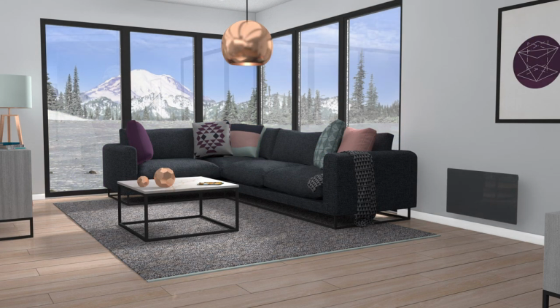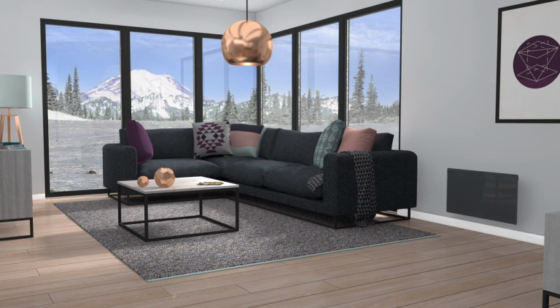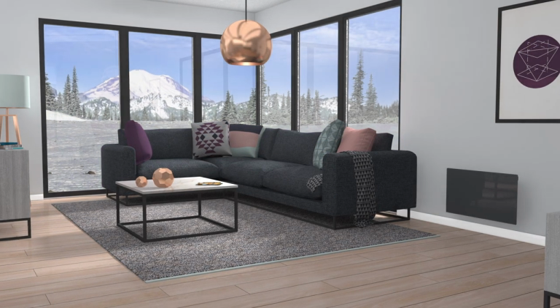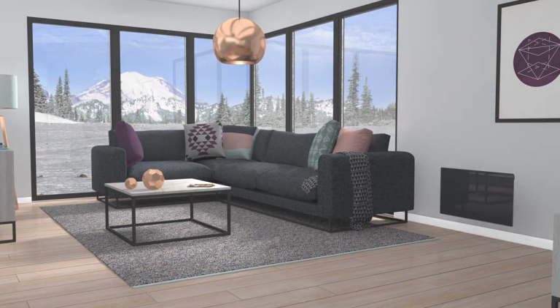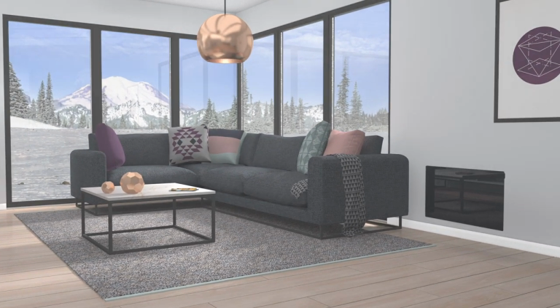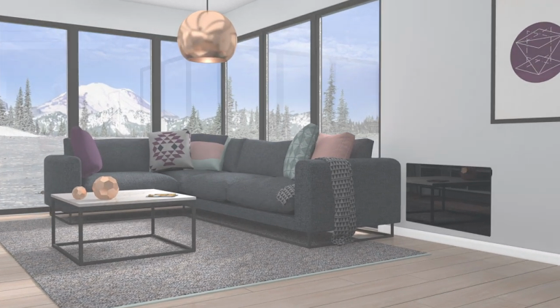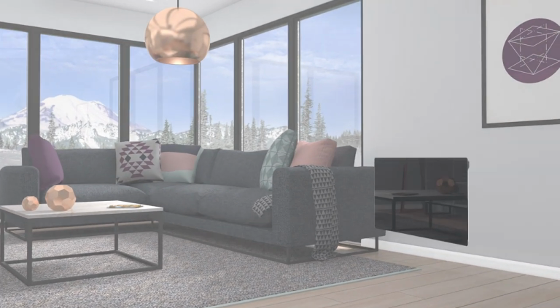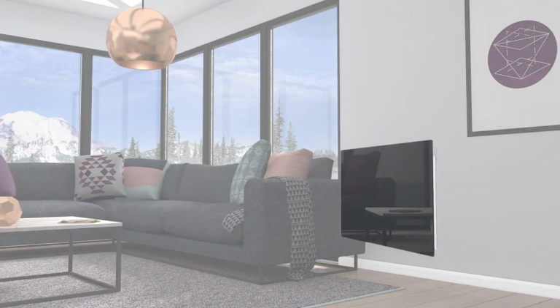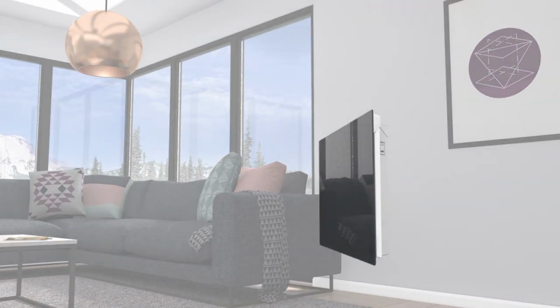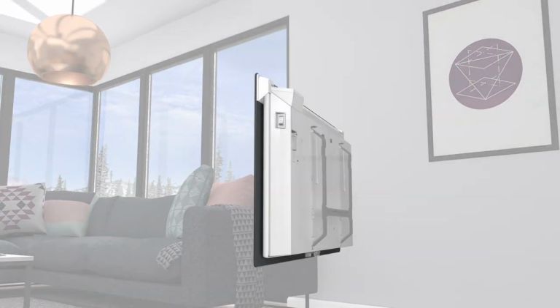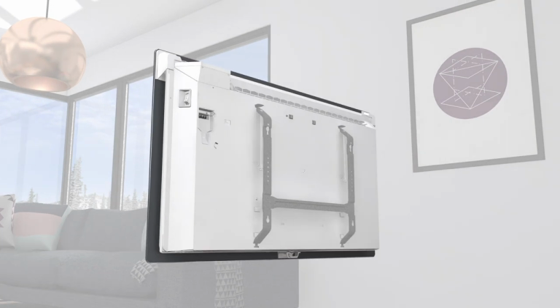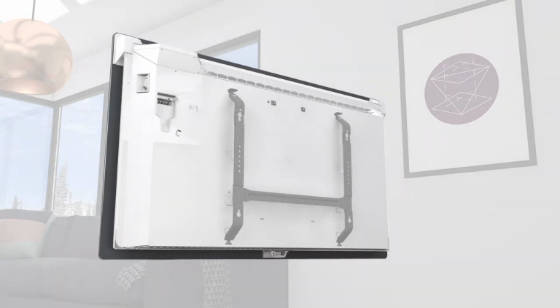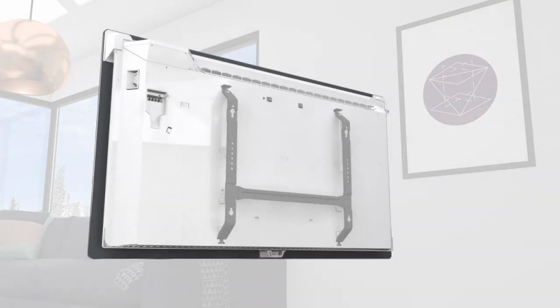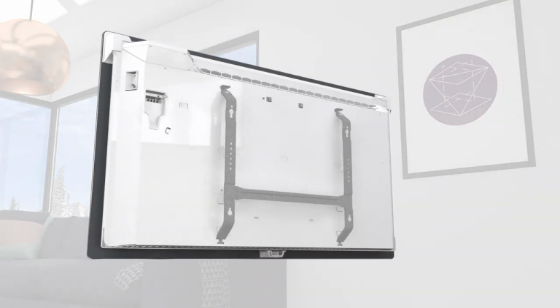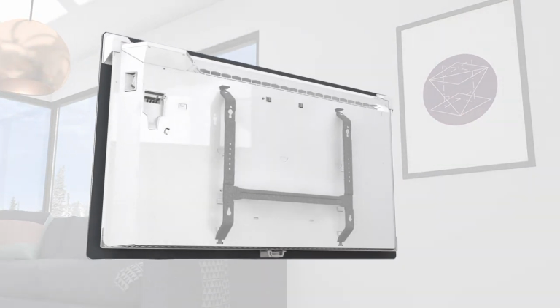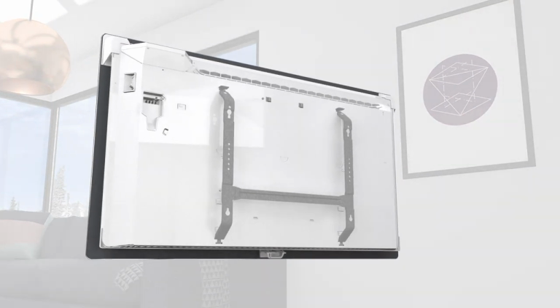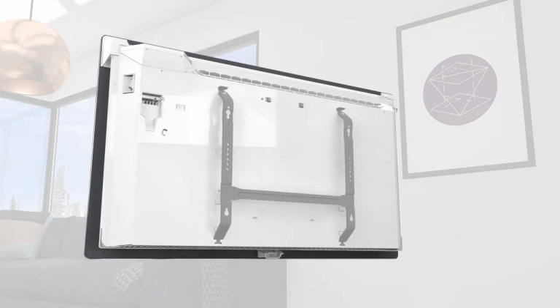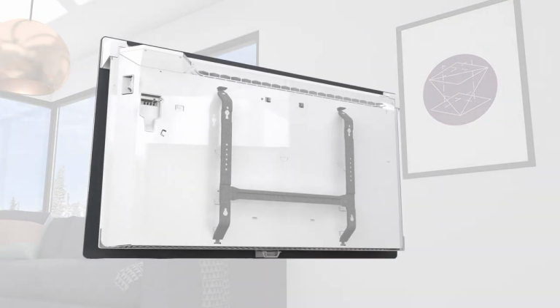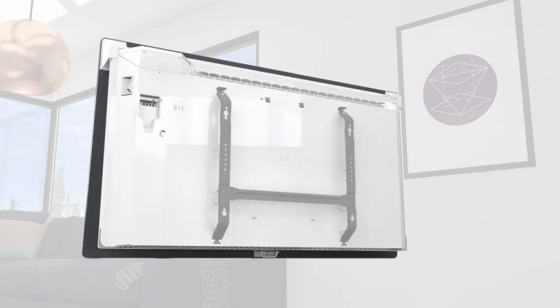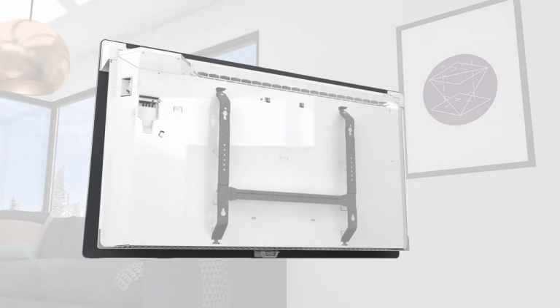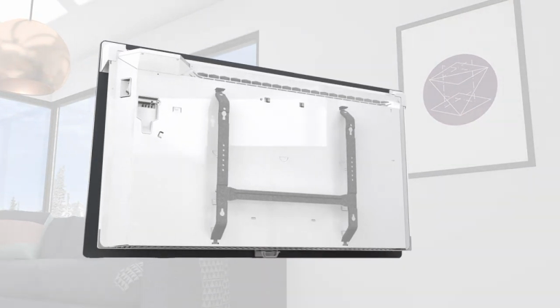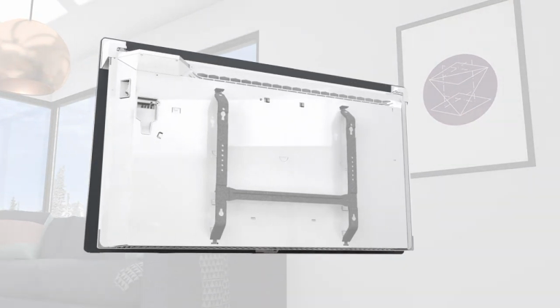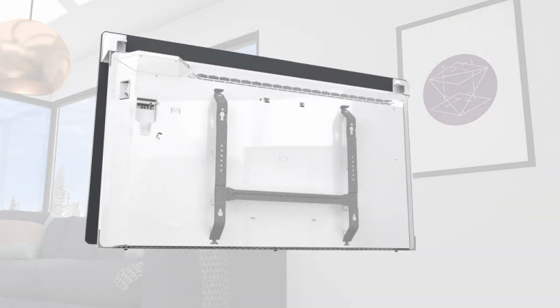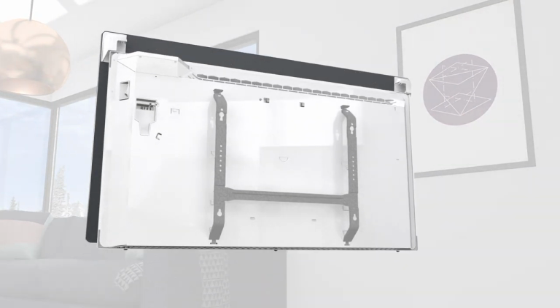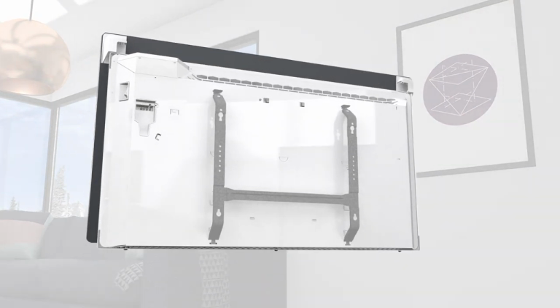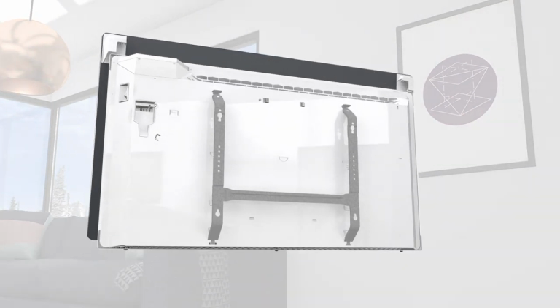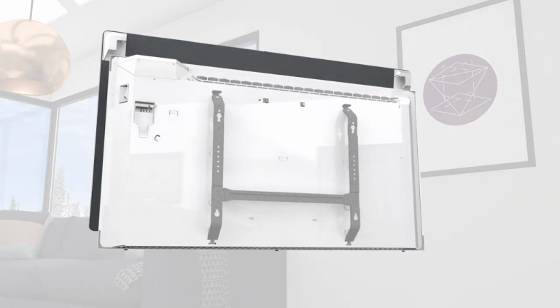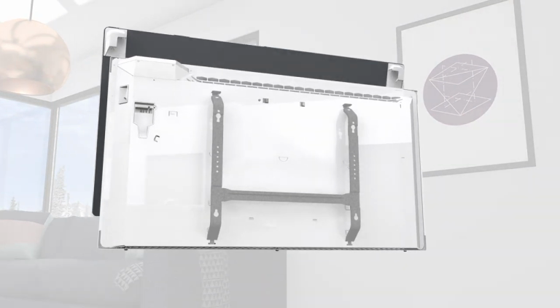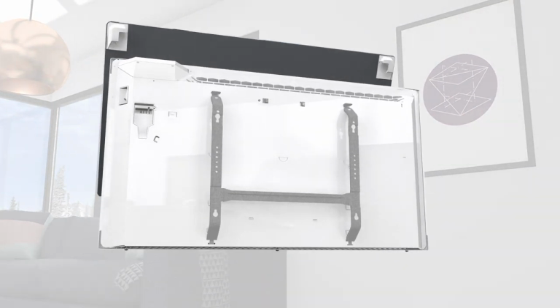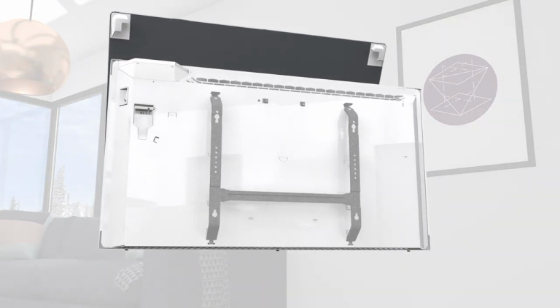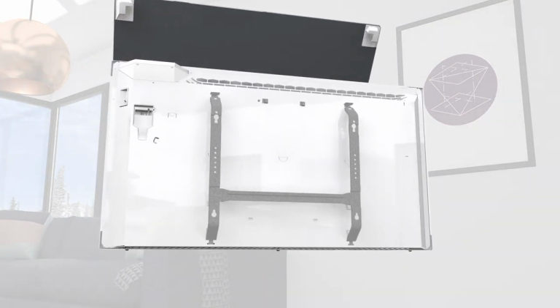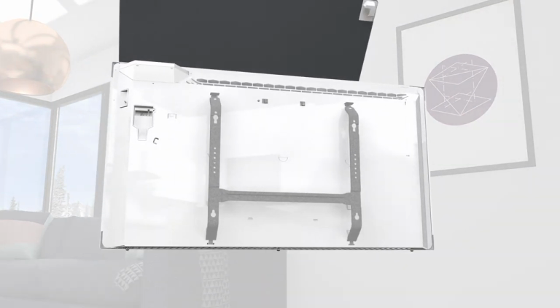Simply unclip the glass at the bottom and pull it away from the heater, then lift the whole panel to remove it completely.